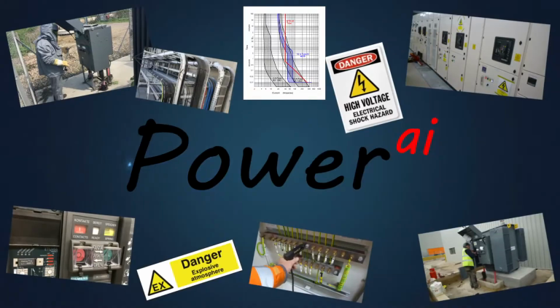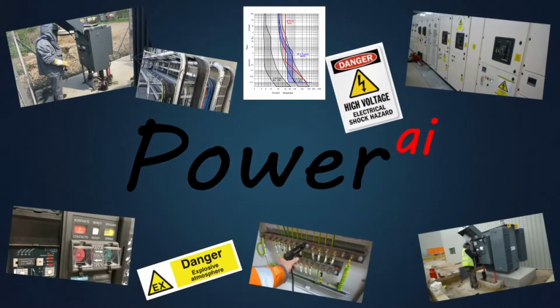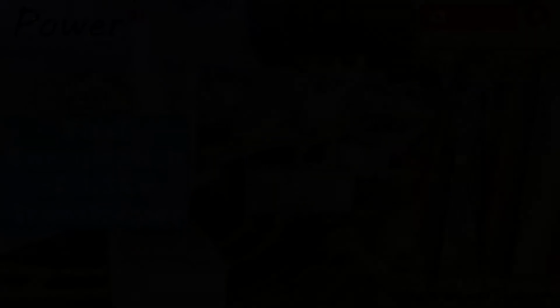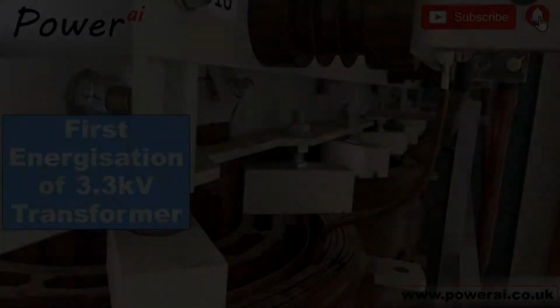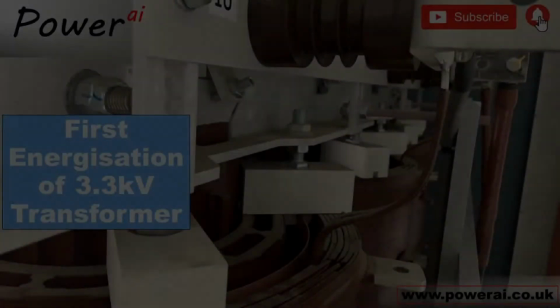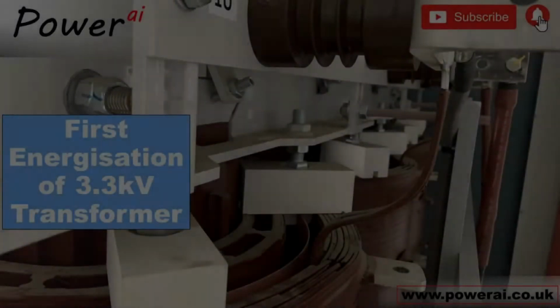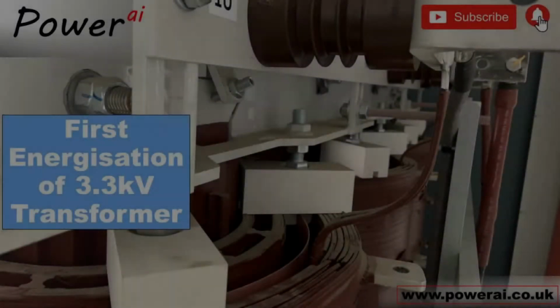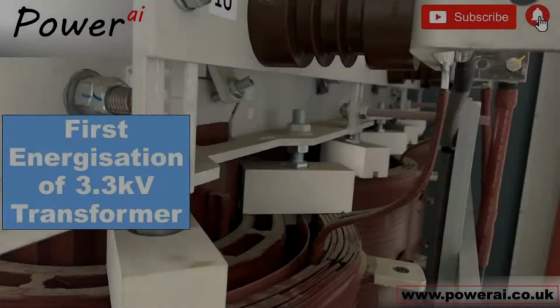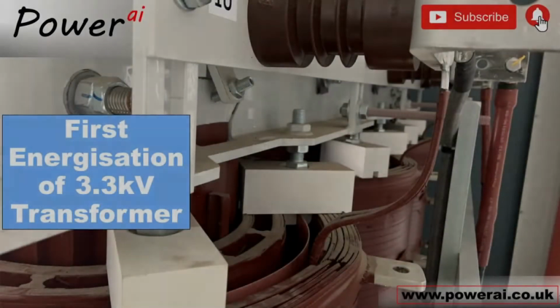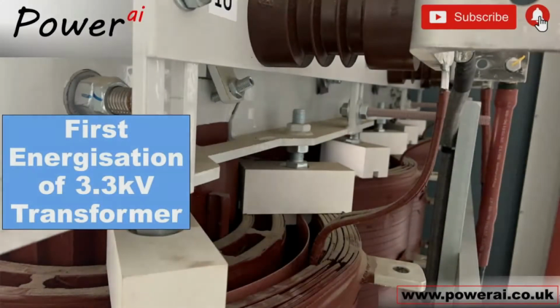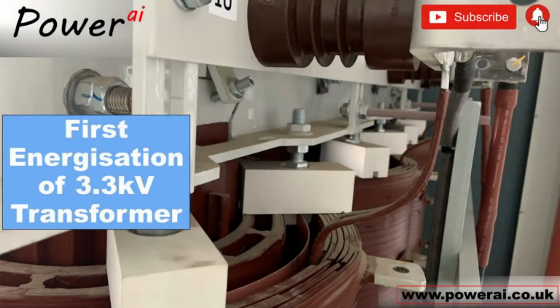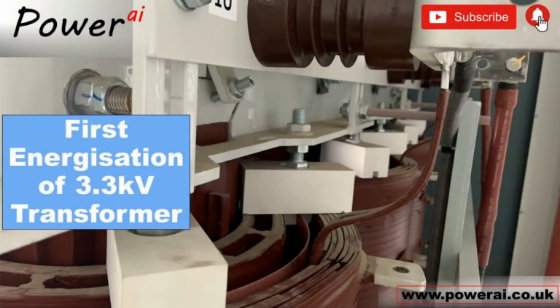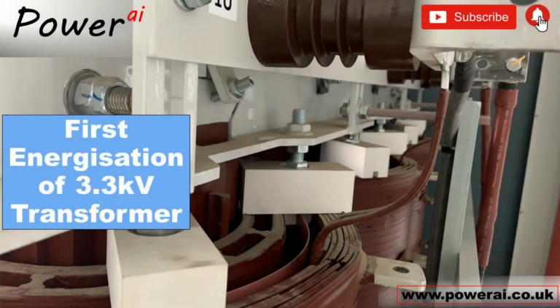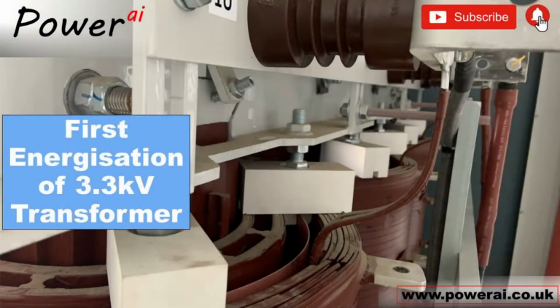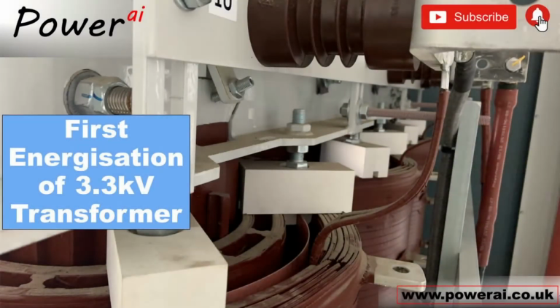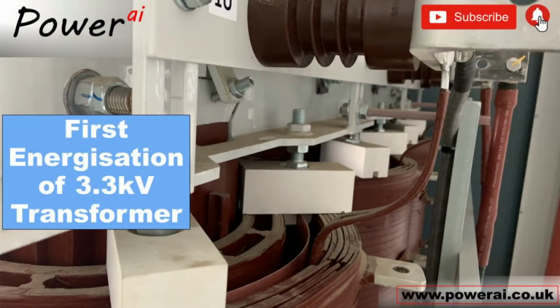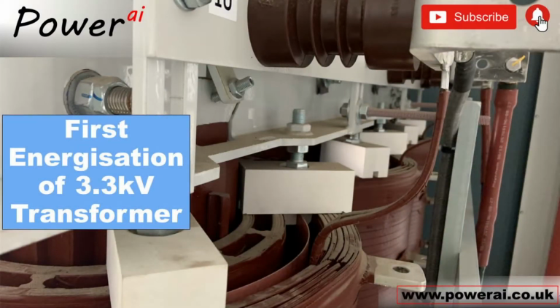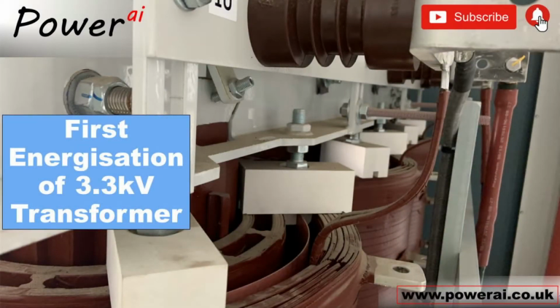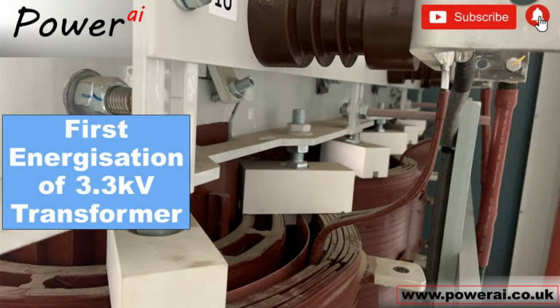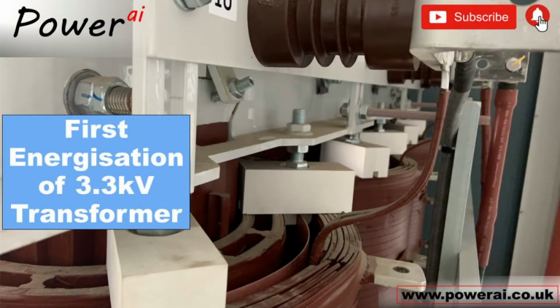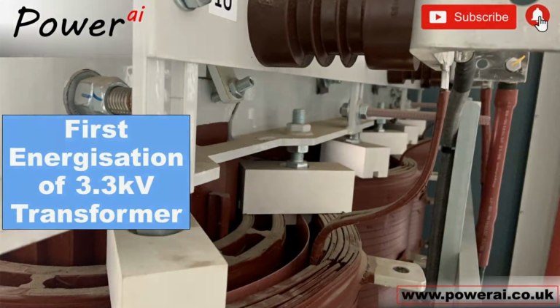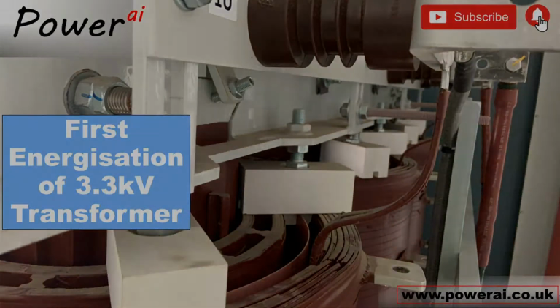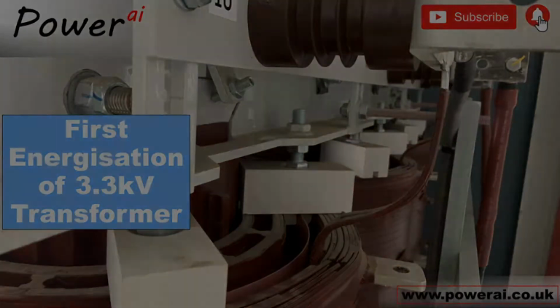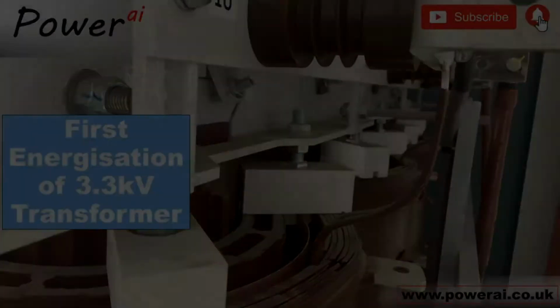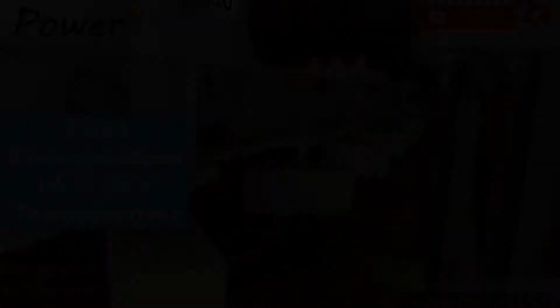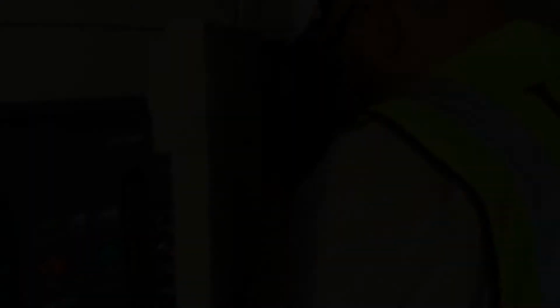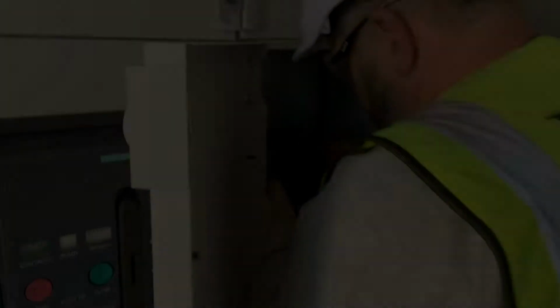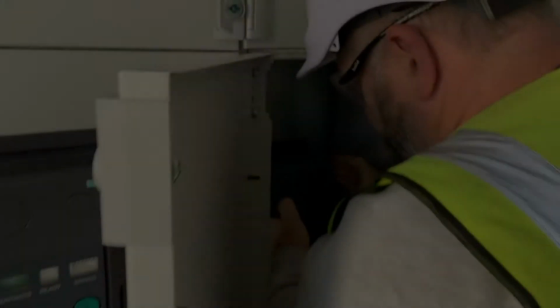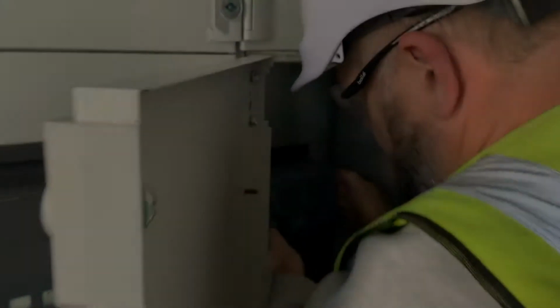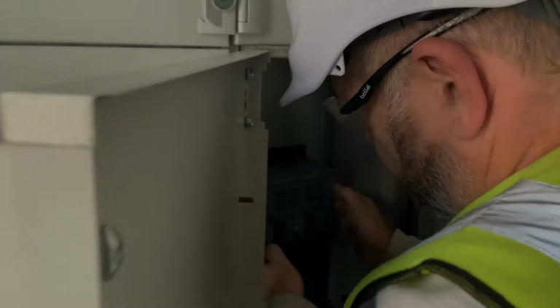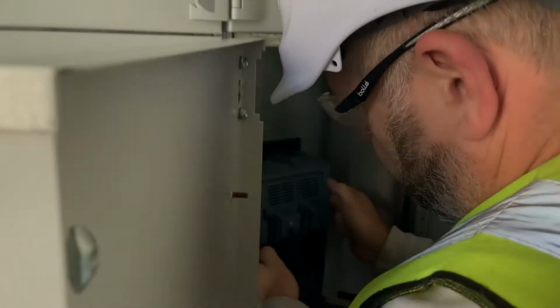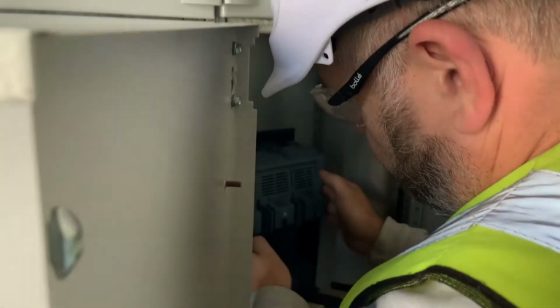In this video we do the final check round on this cast resin transformer before it's energized for the first time.